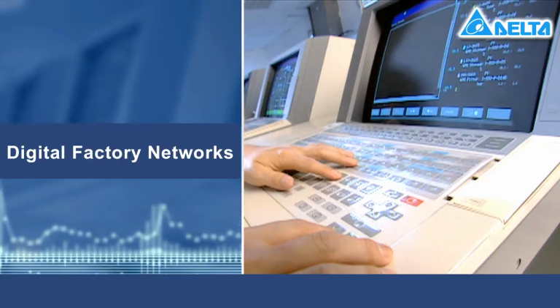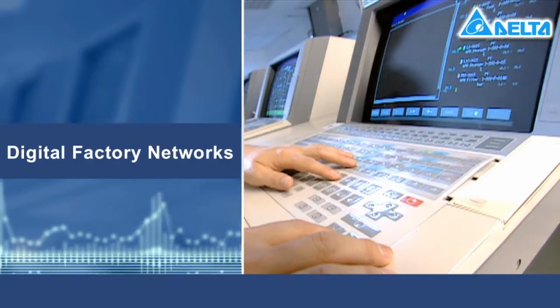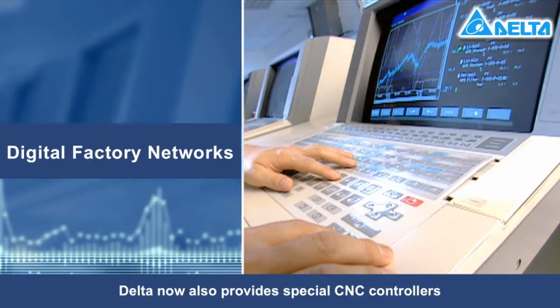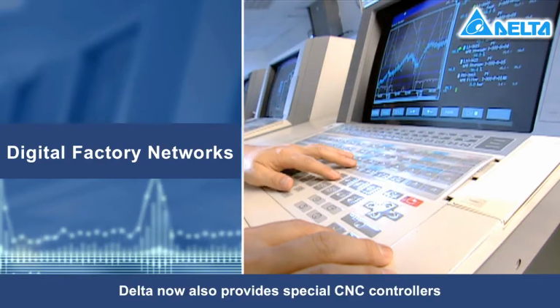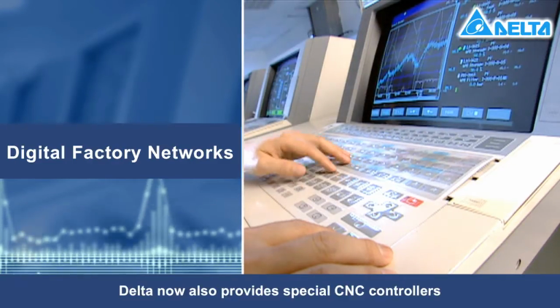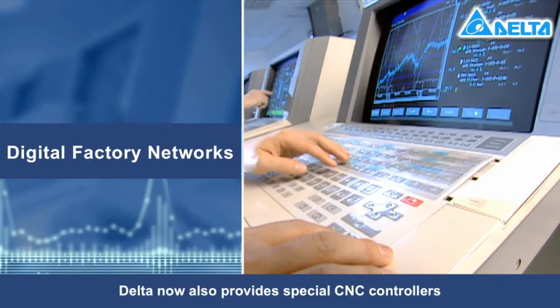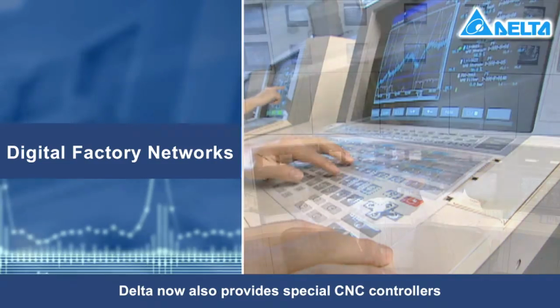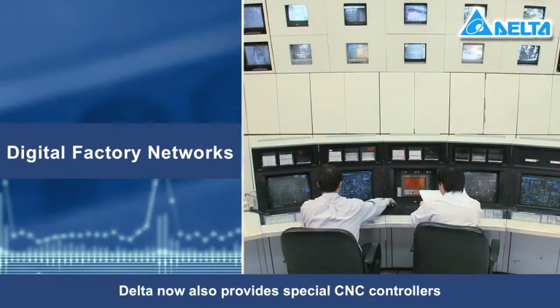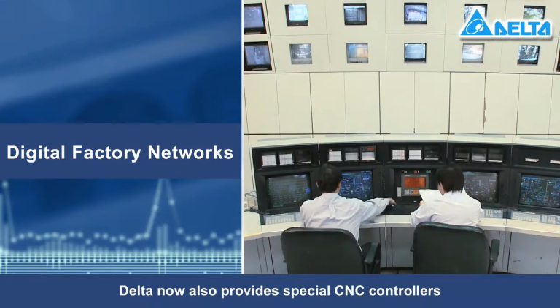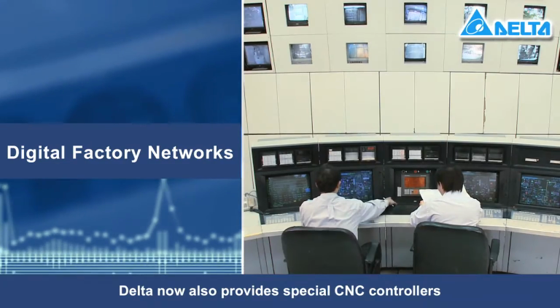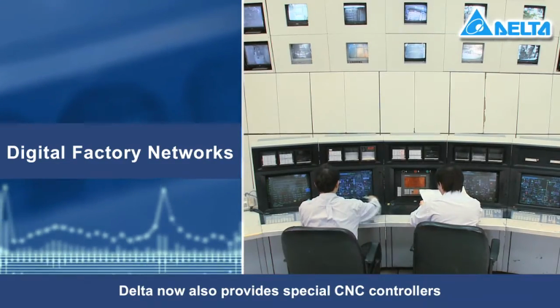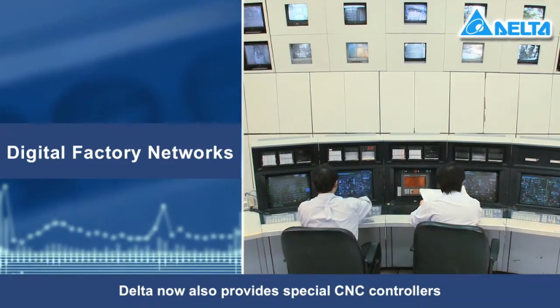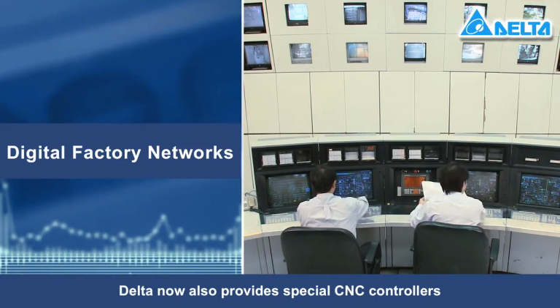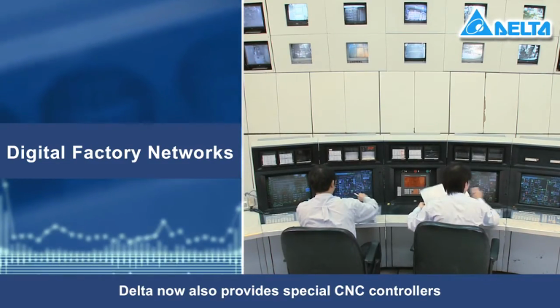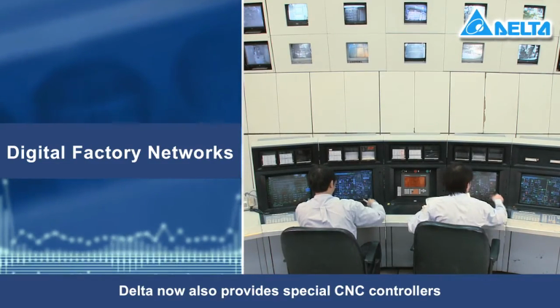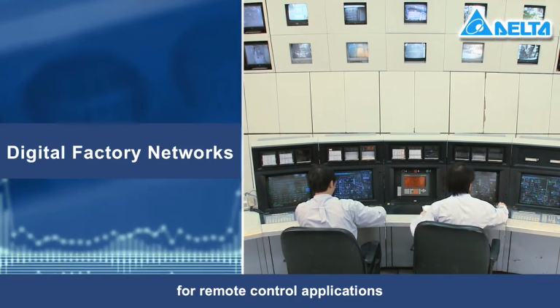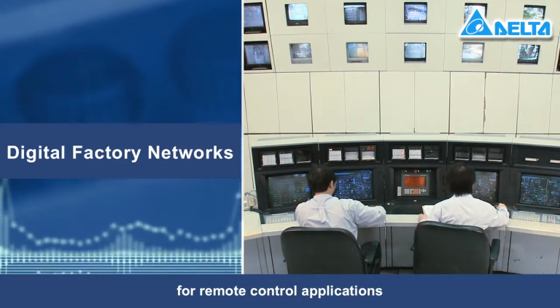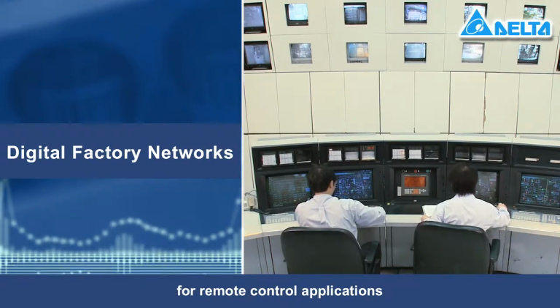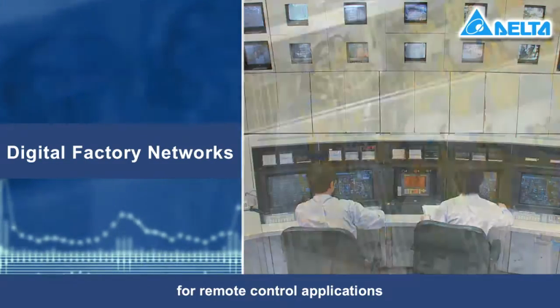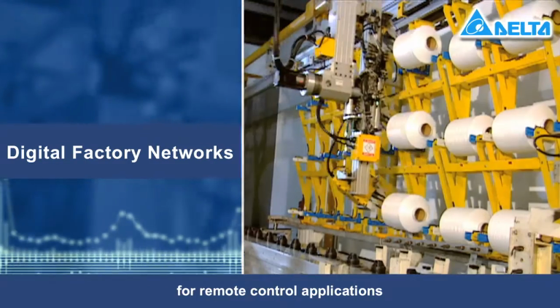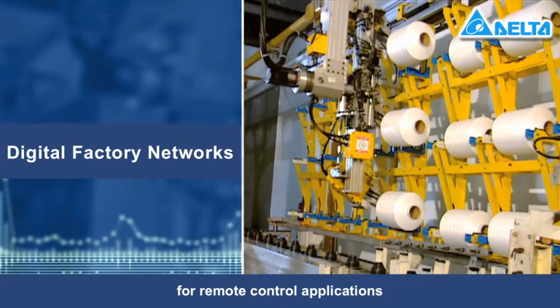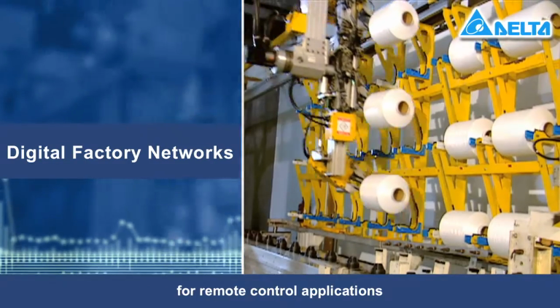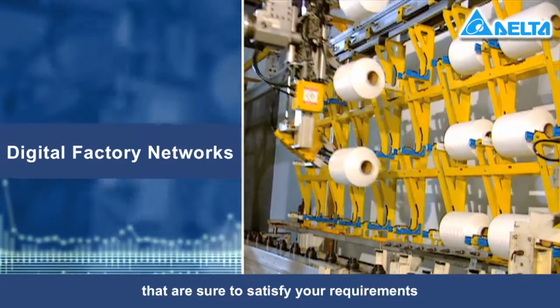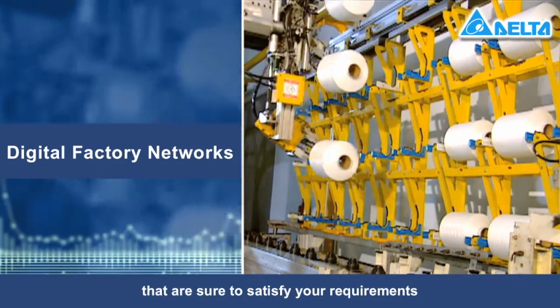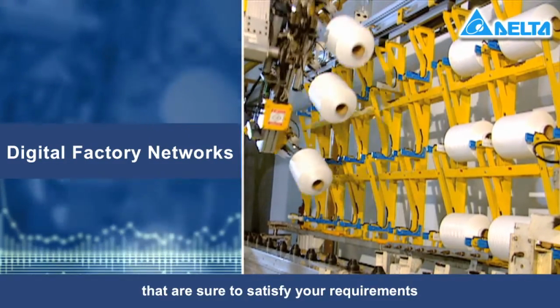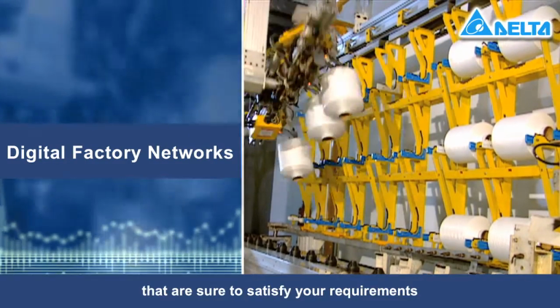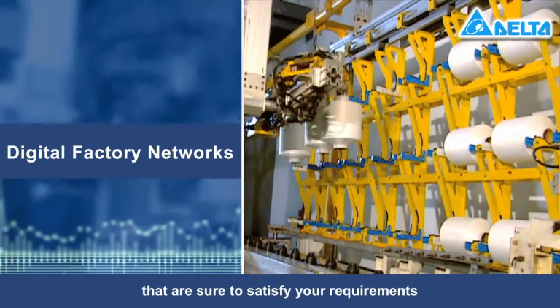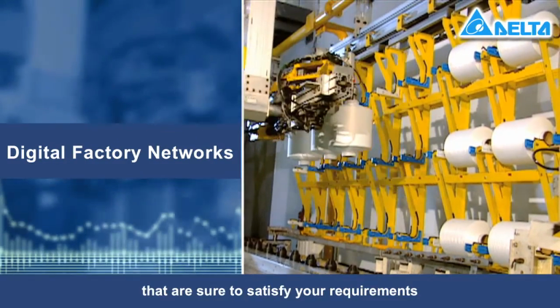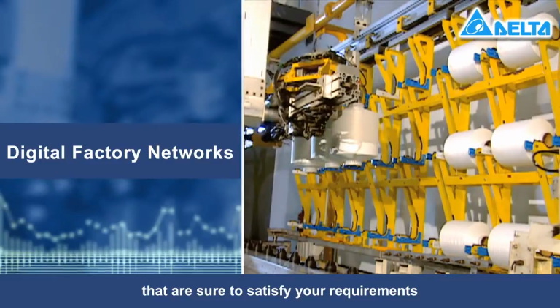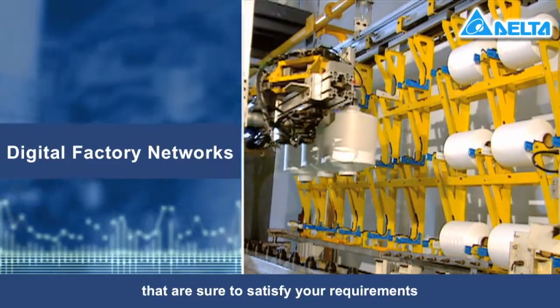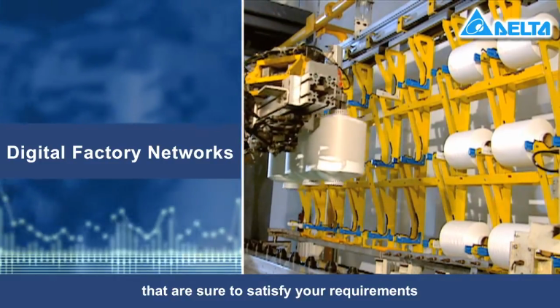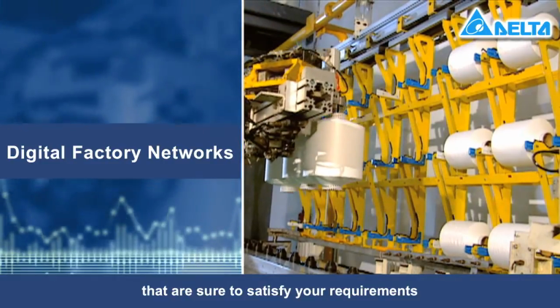Delta now also provides special CNC controllers for remote control applications that are sure to satisfy your requirements.